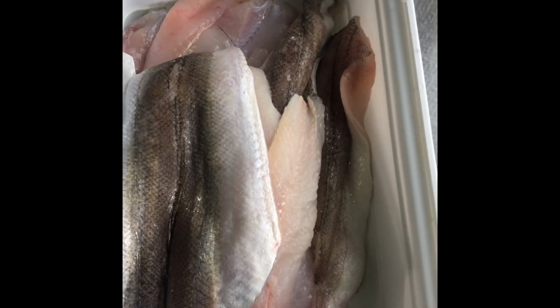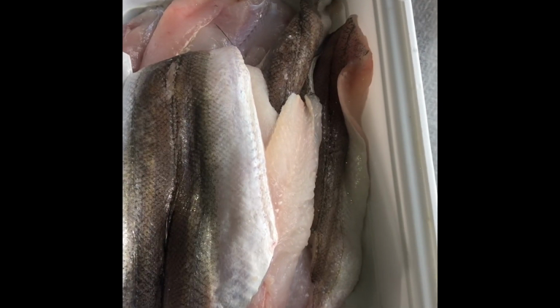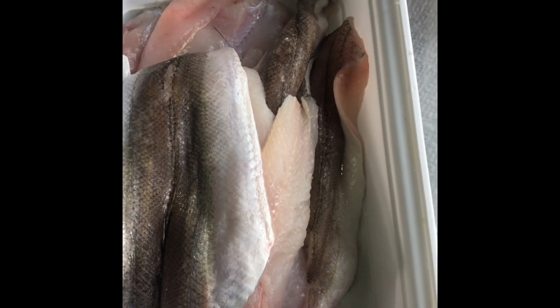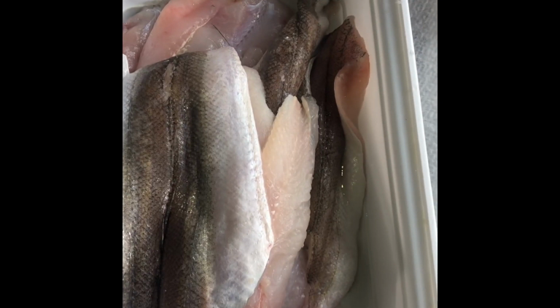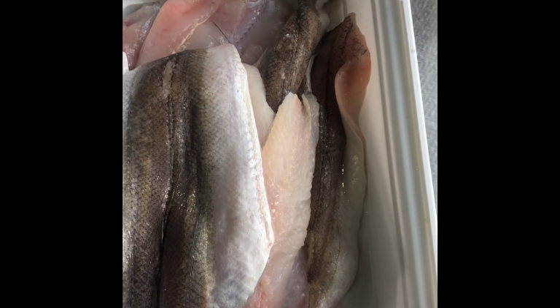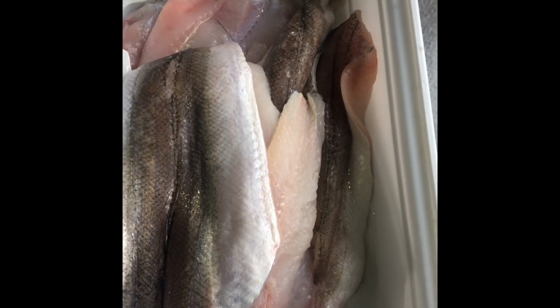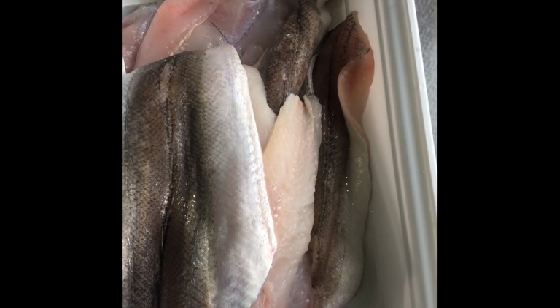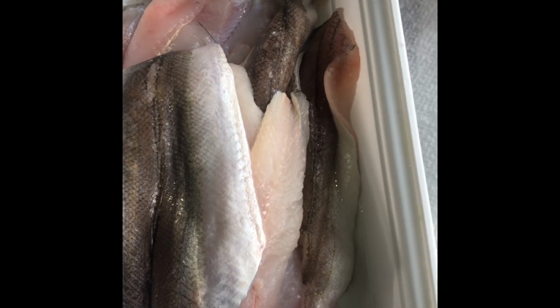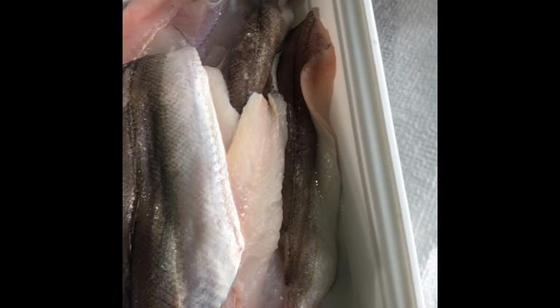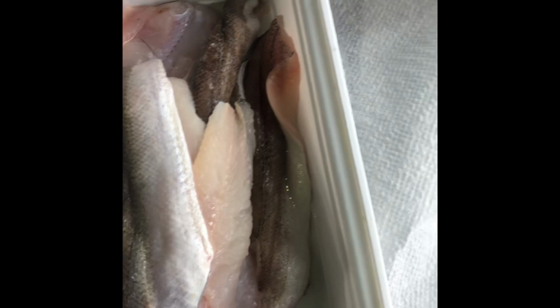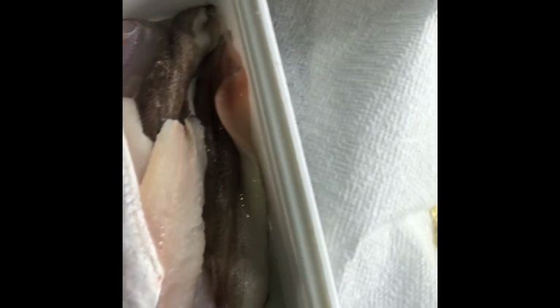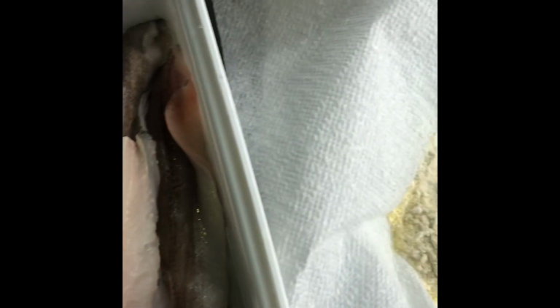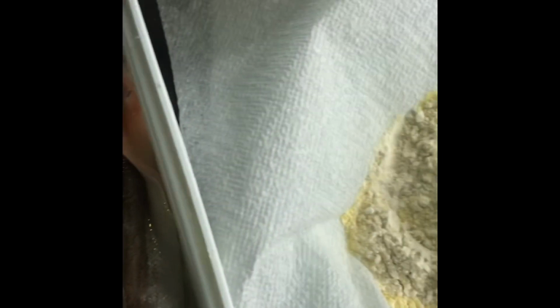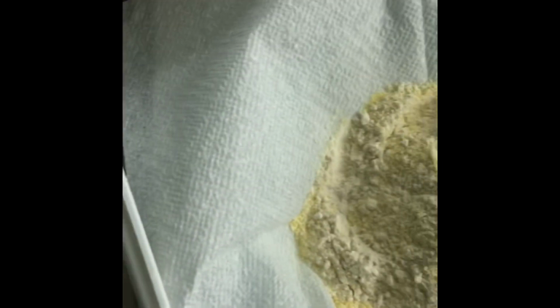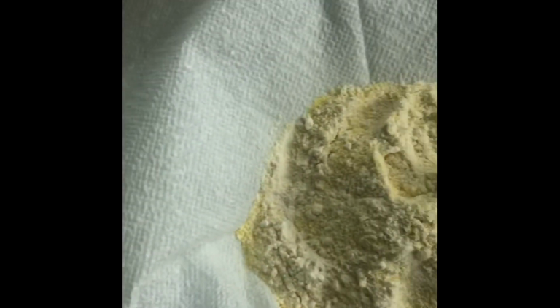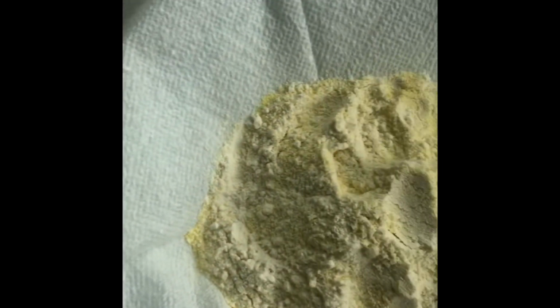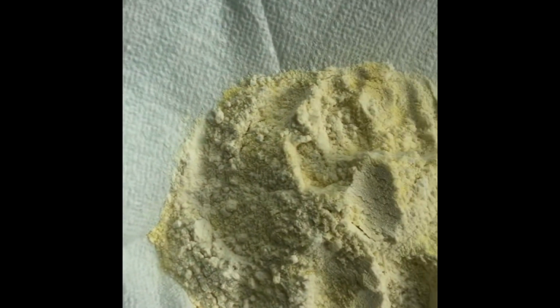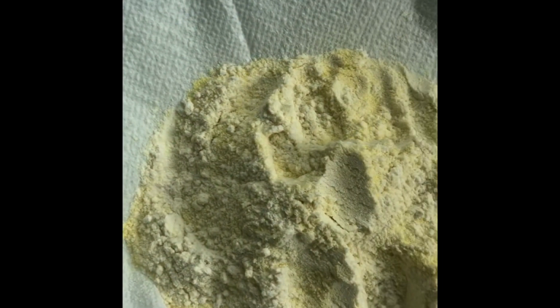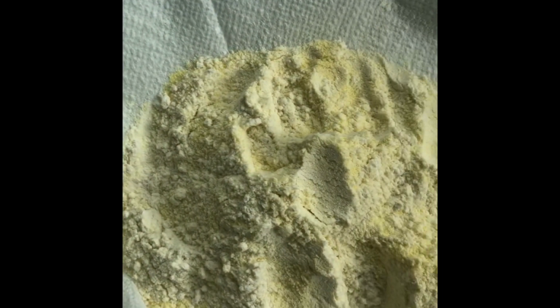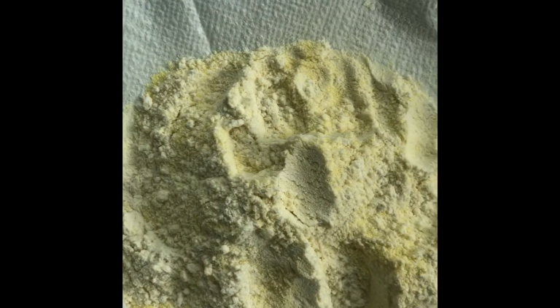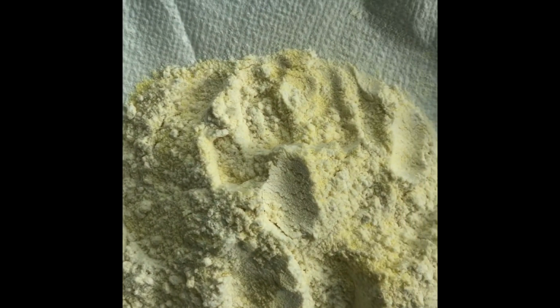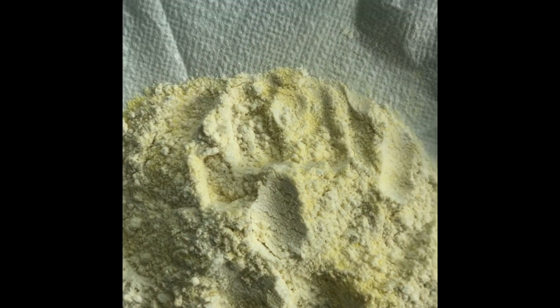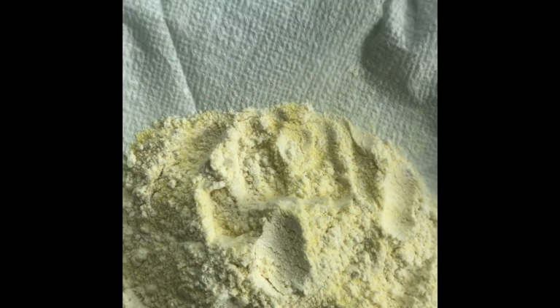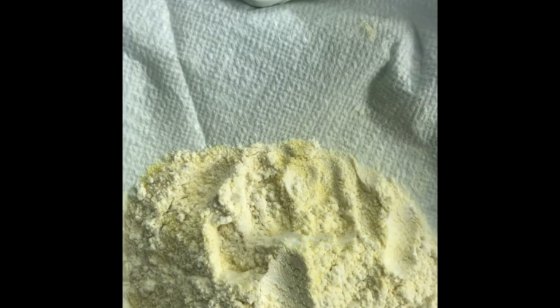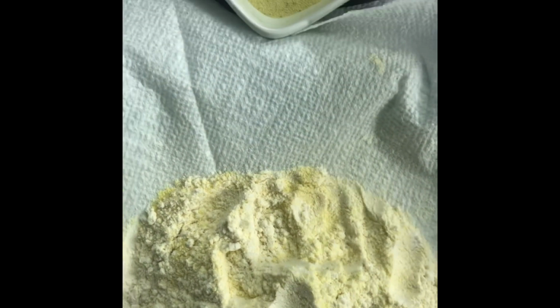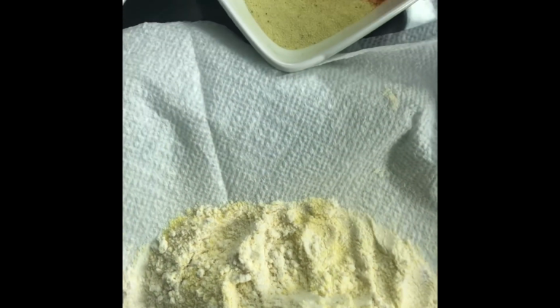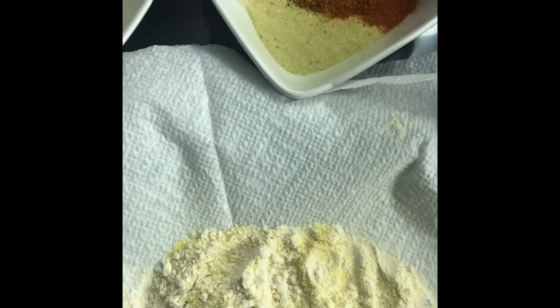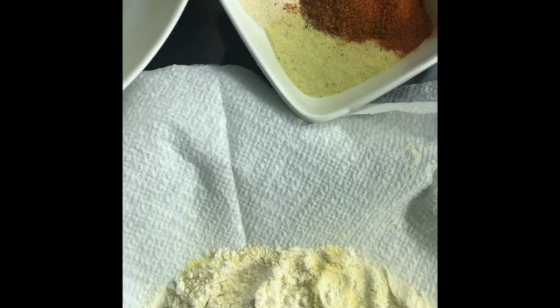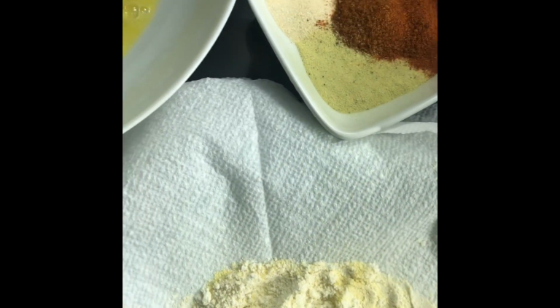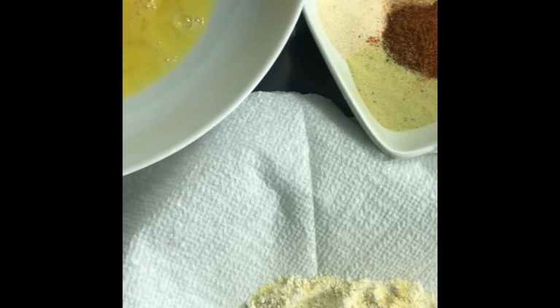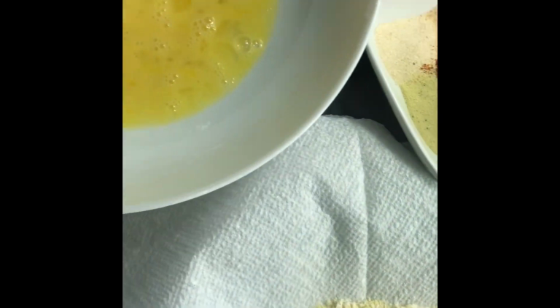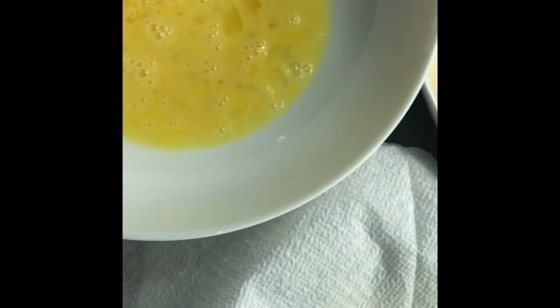Welcome to my channel guys. Today we're going to be making some fried whiting.